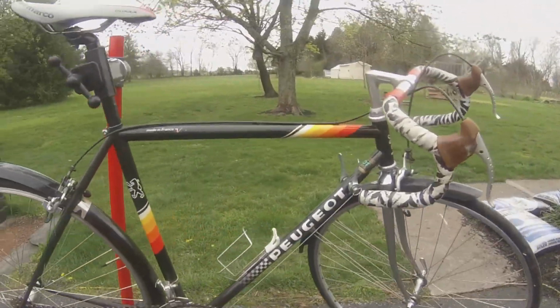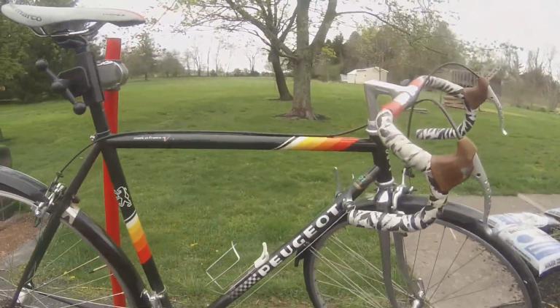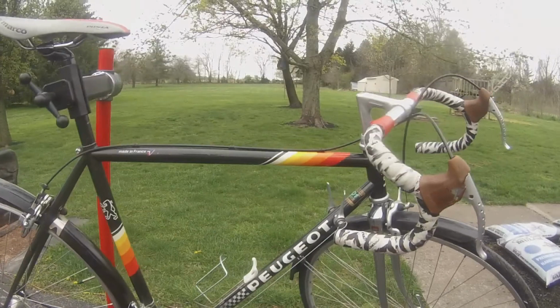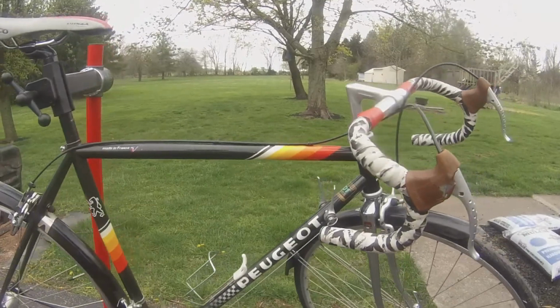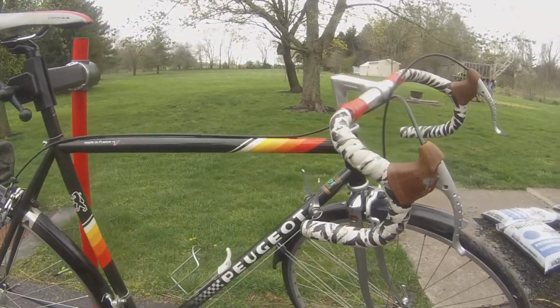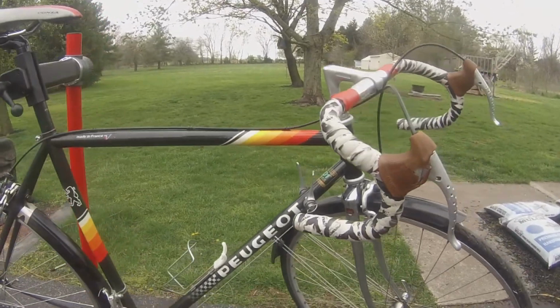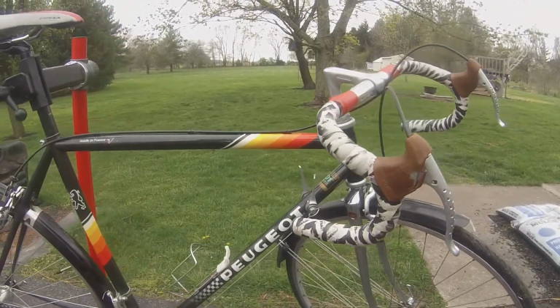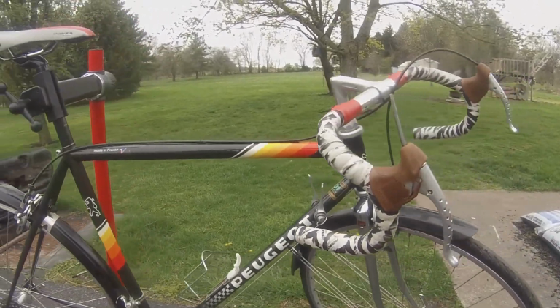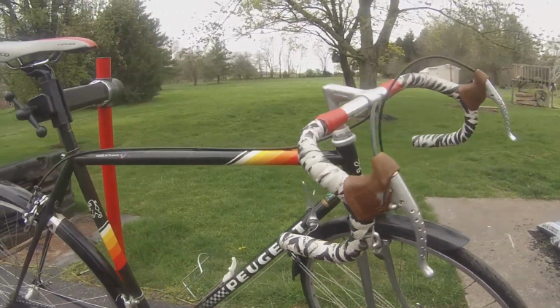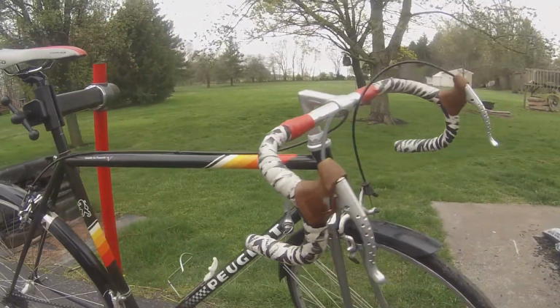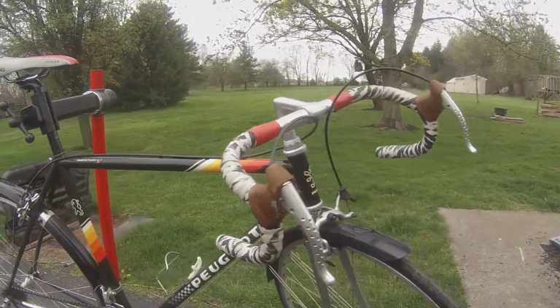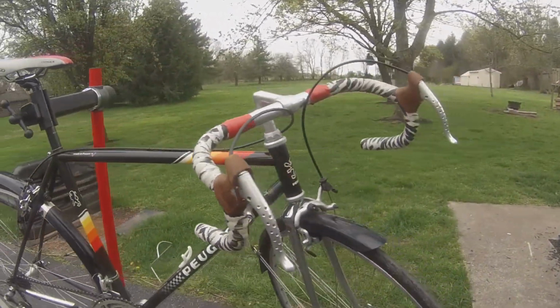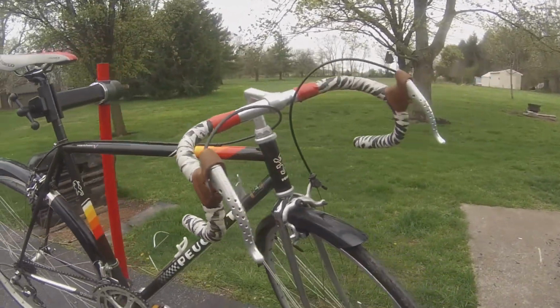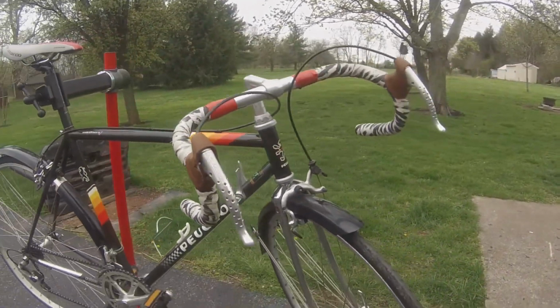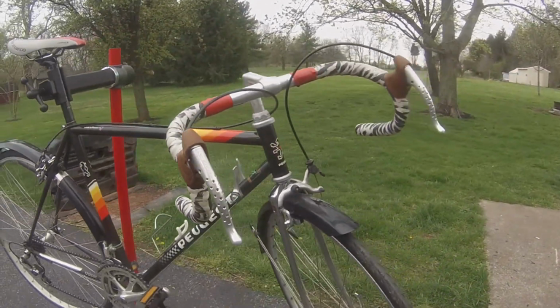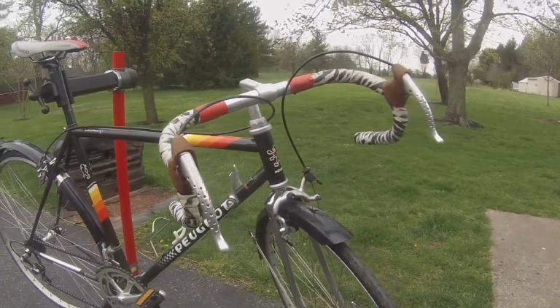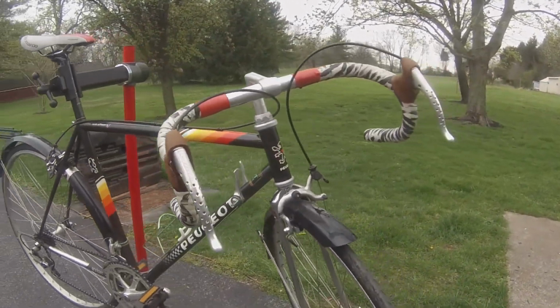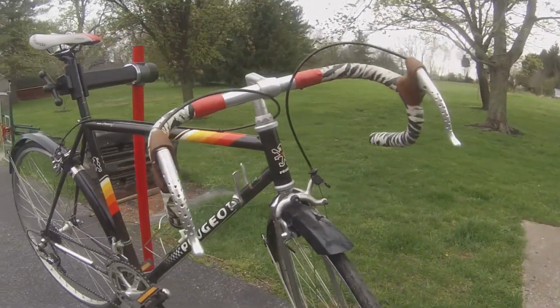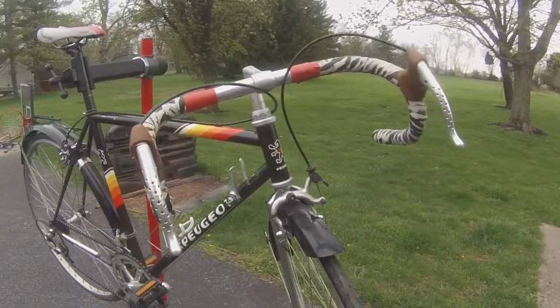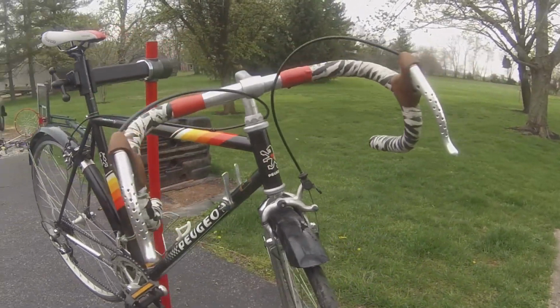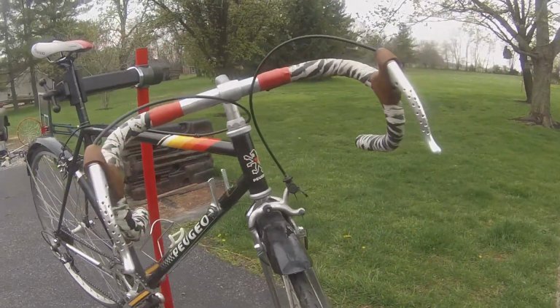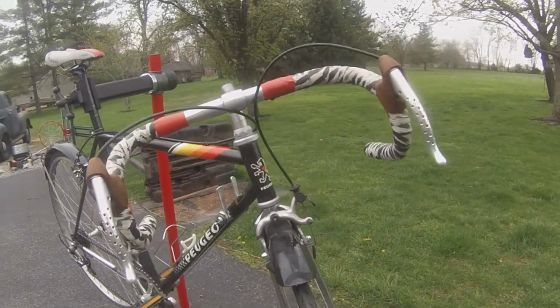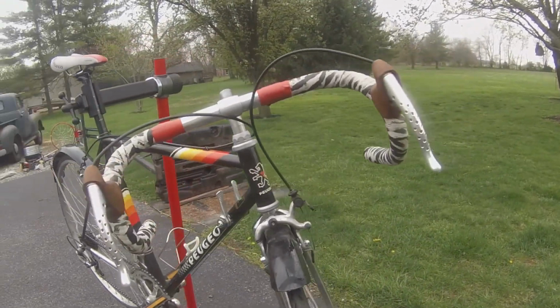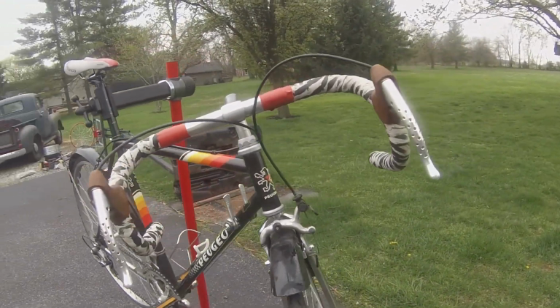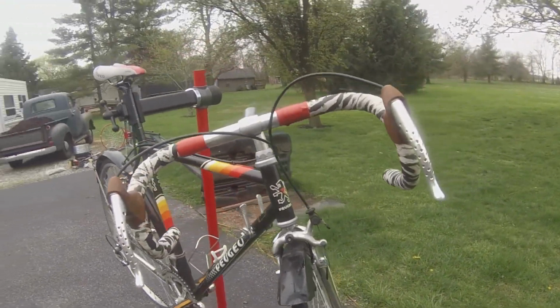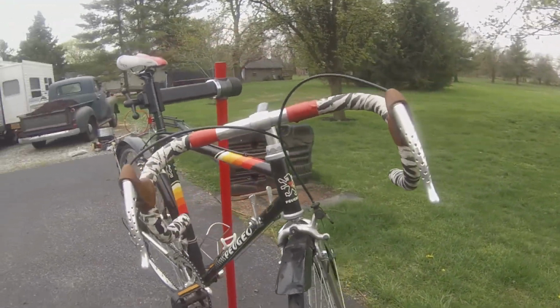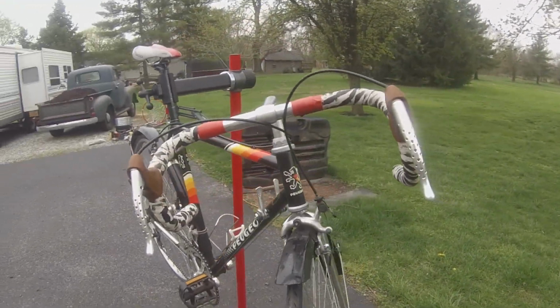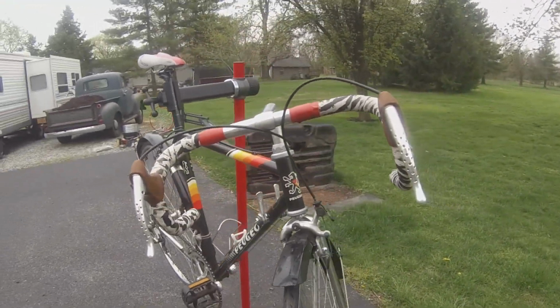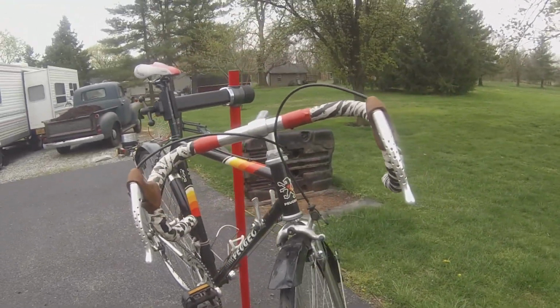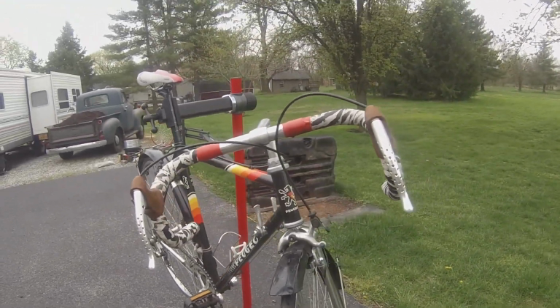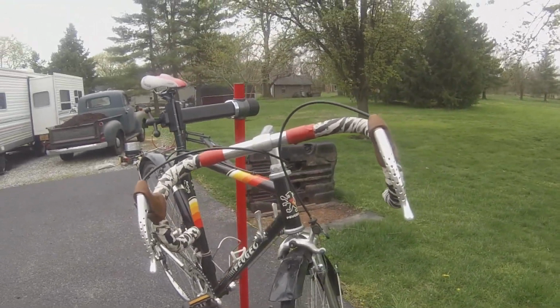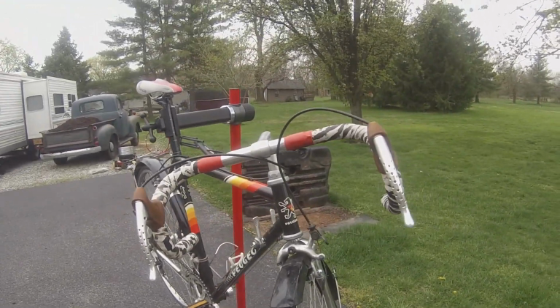I really like this bike because of how simple it is and how good it looks with the steel tubing.